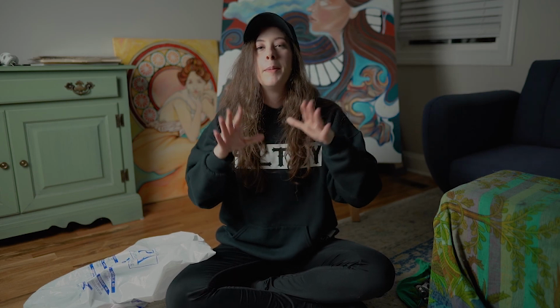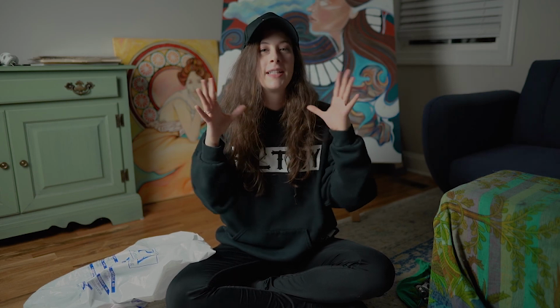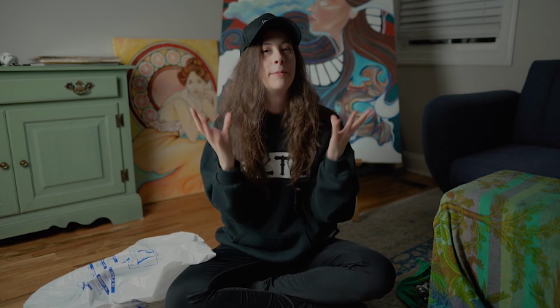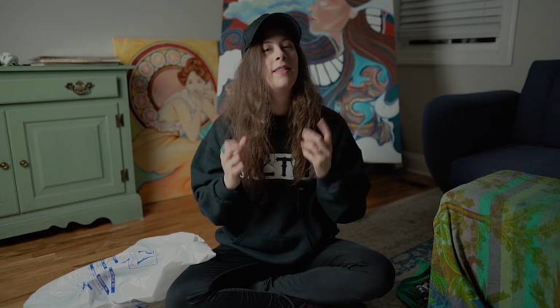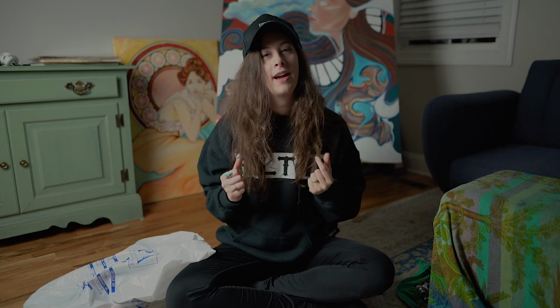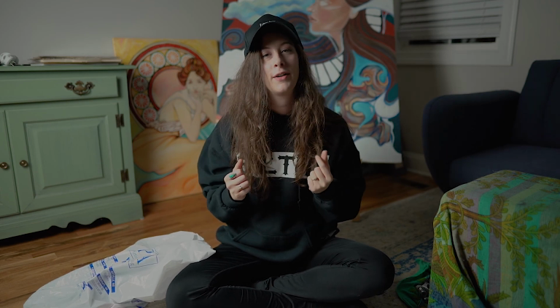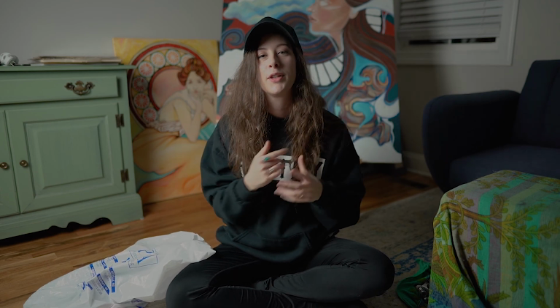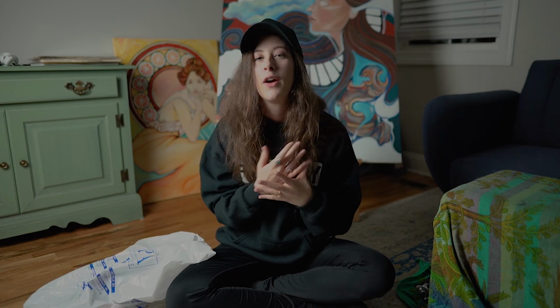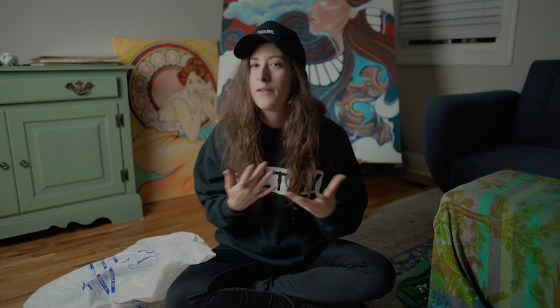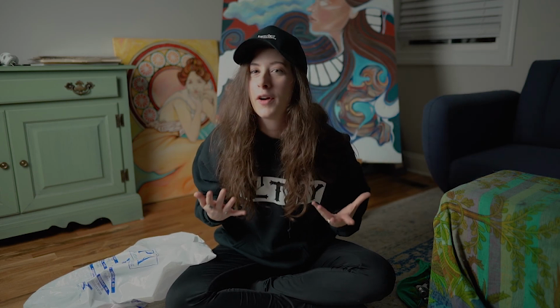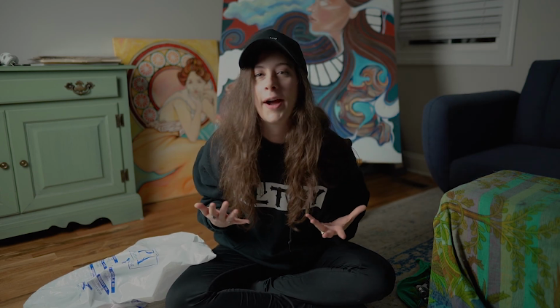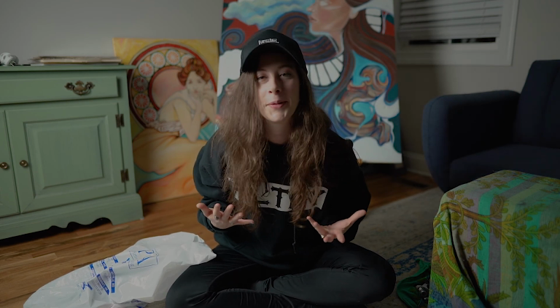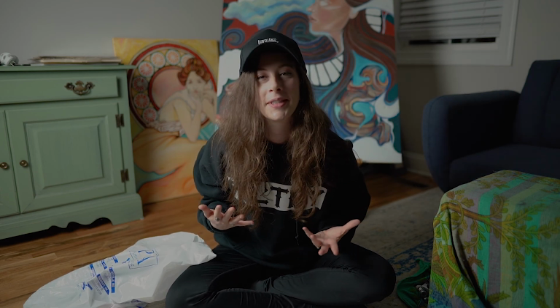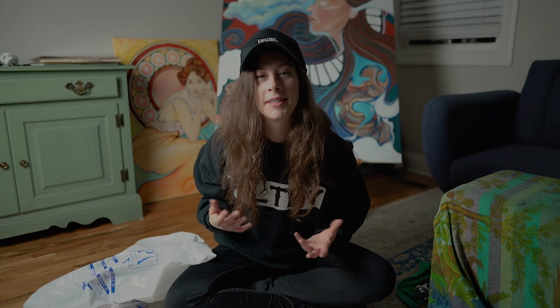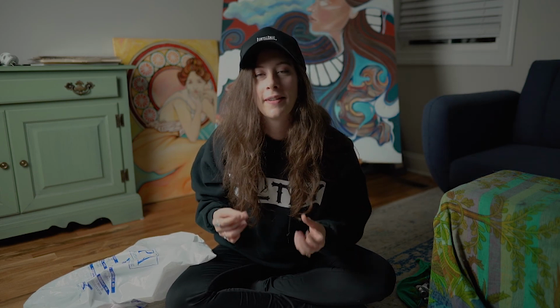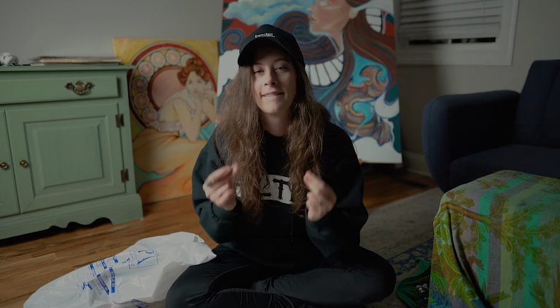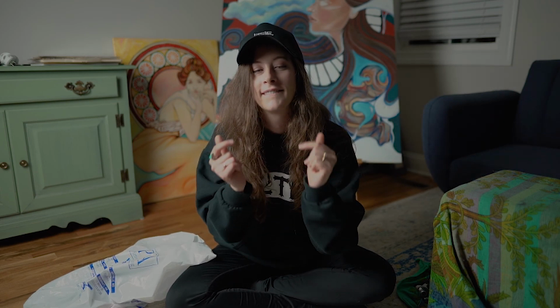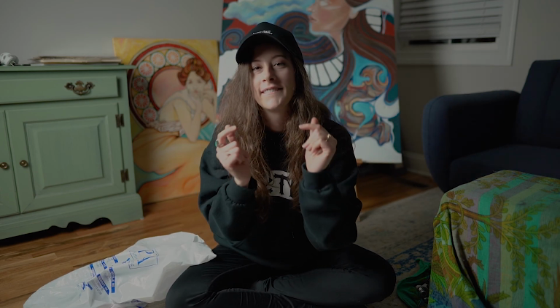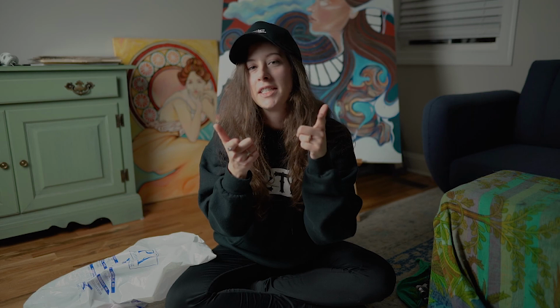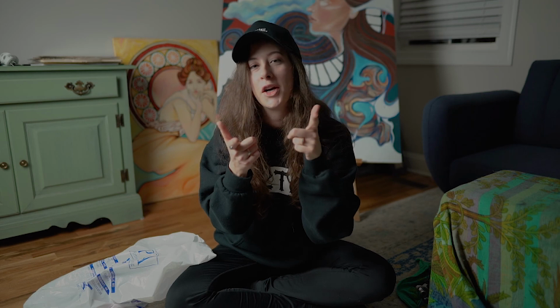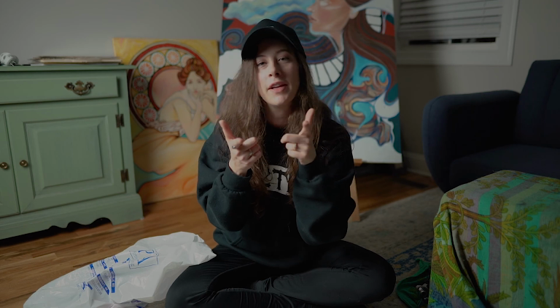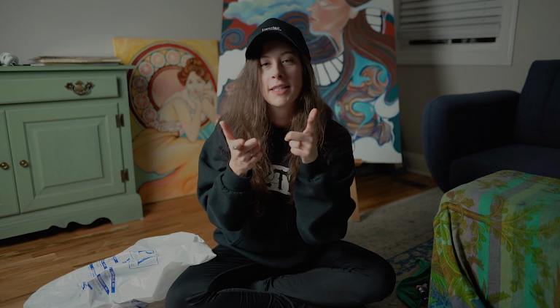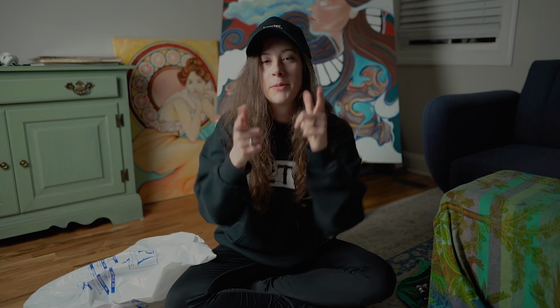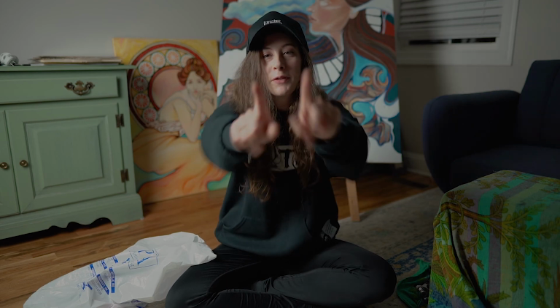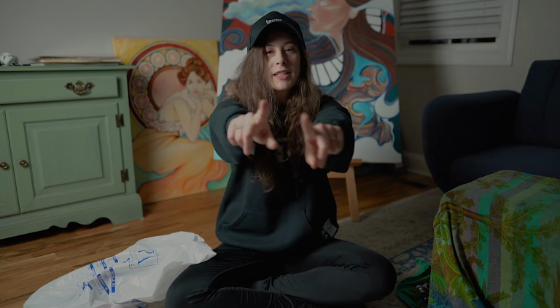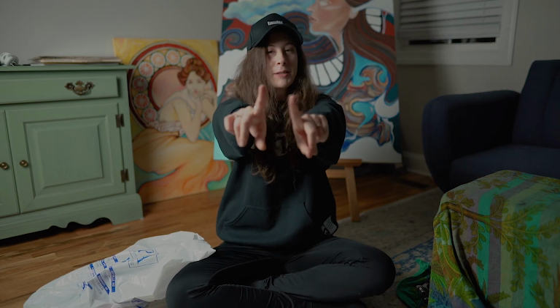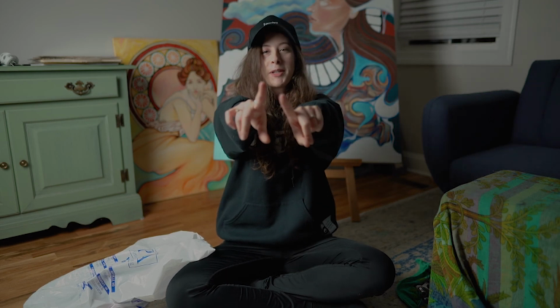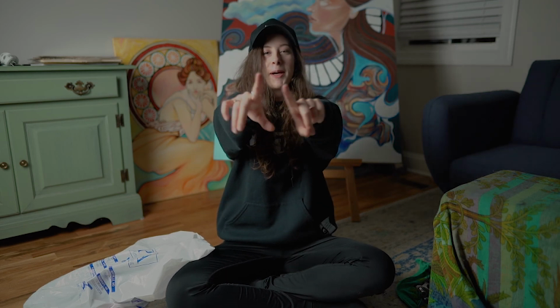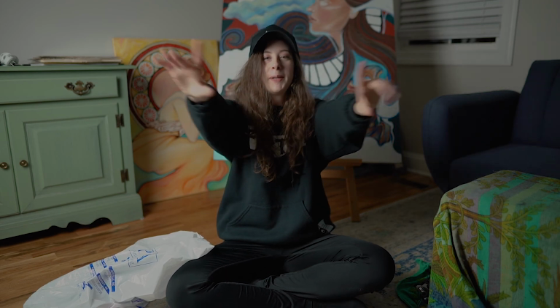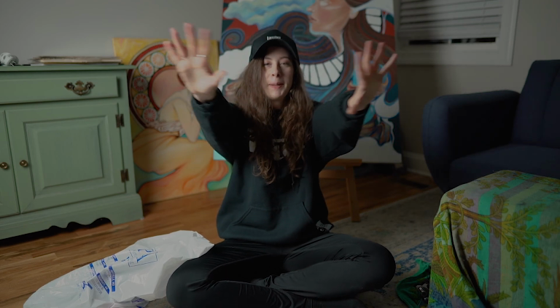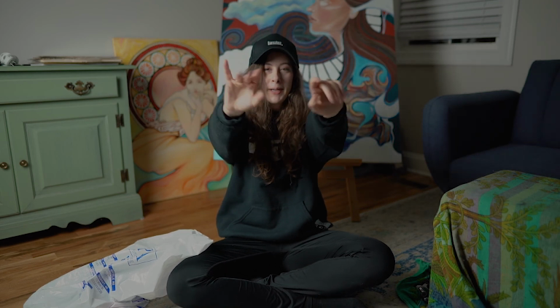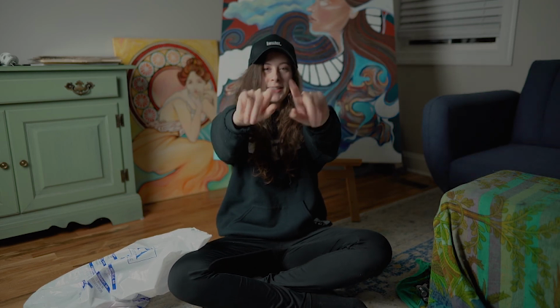I'm in the house for hours. See y'all next time — don't forget to subscribe. Bye, guys!